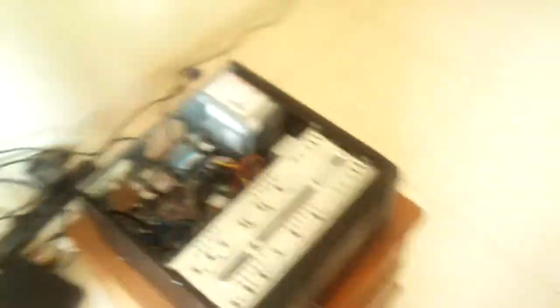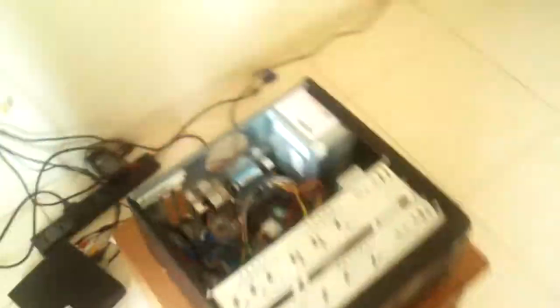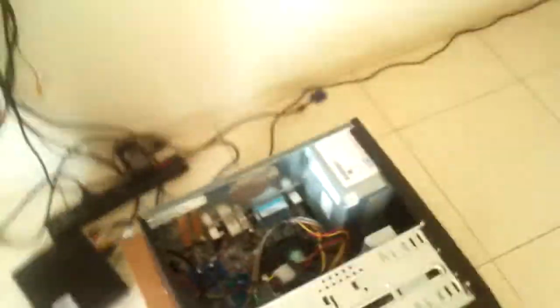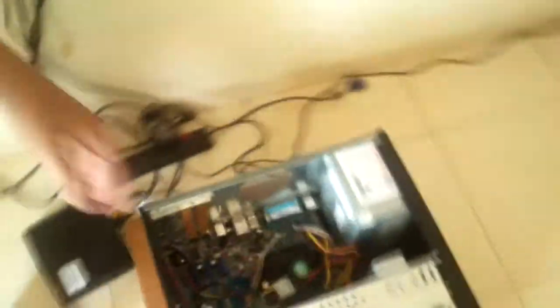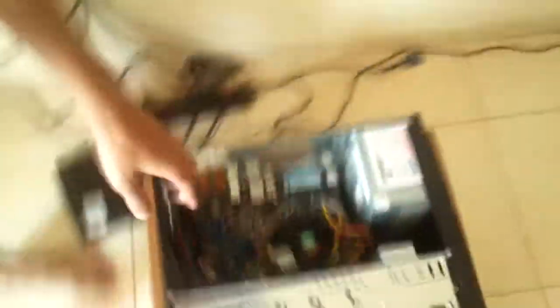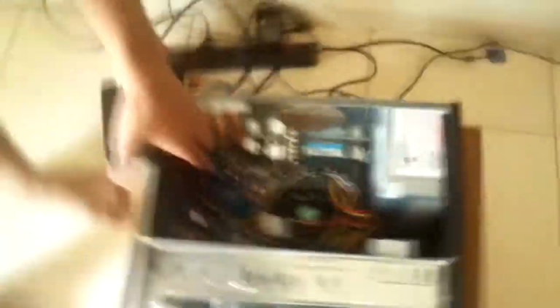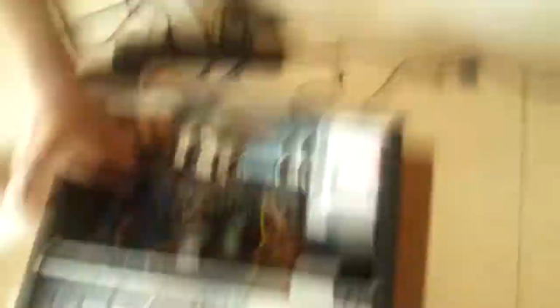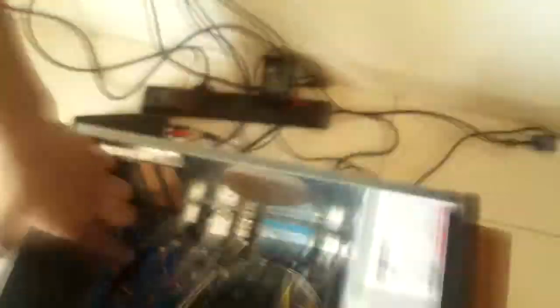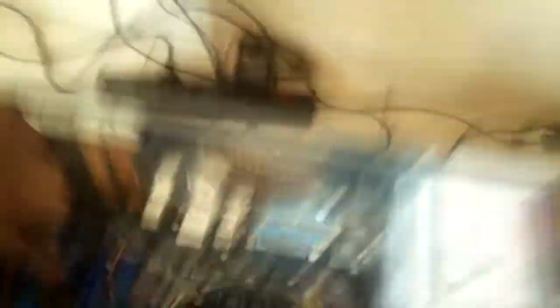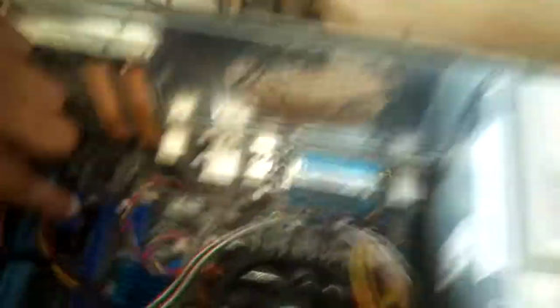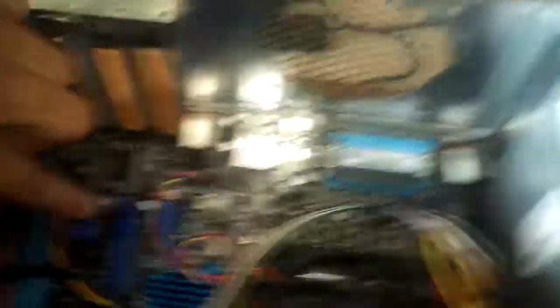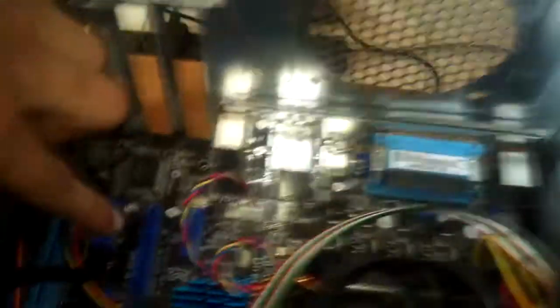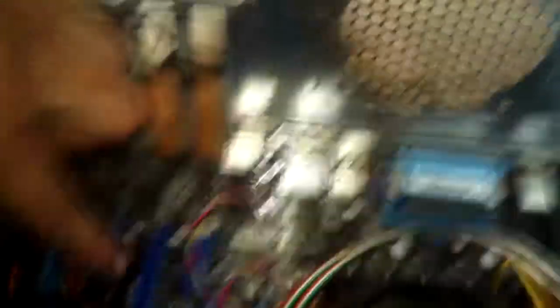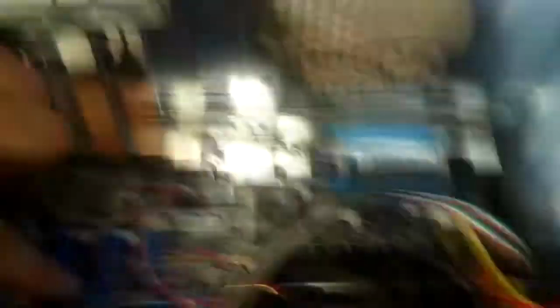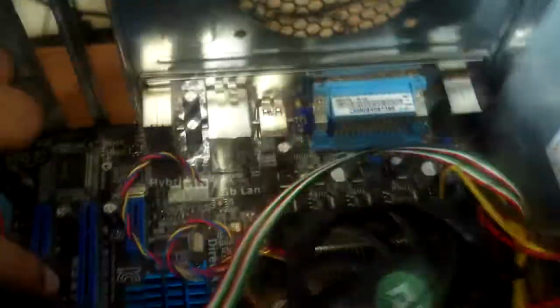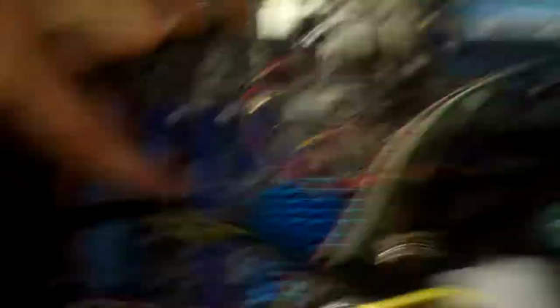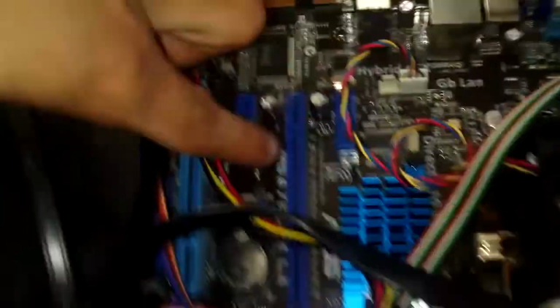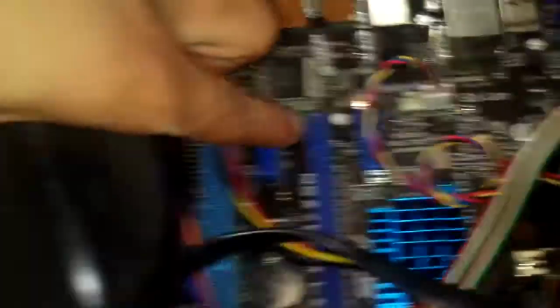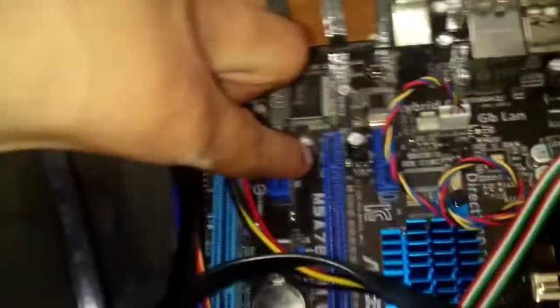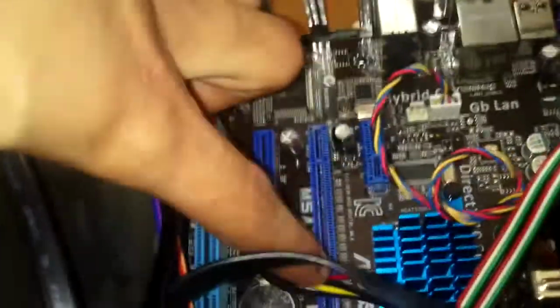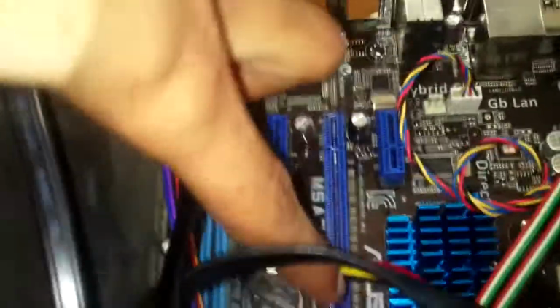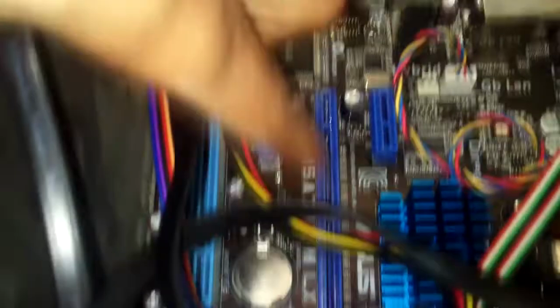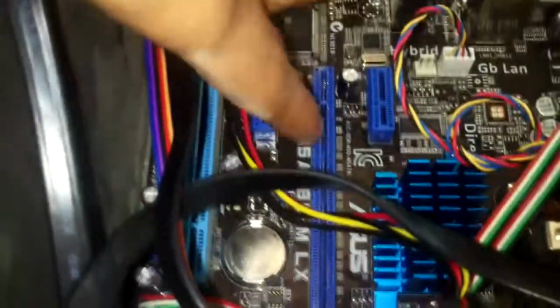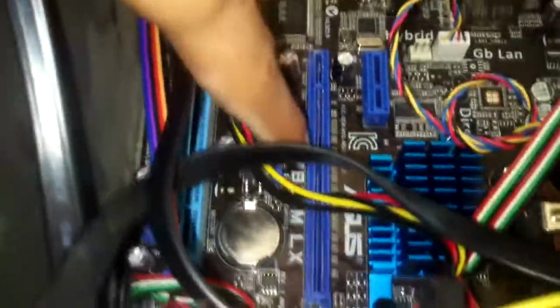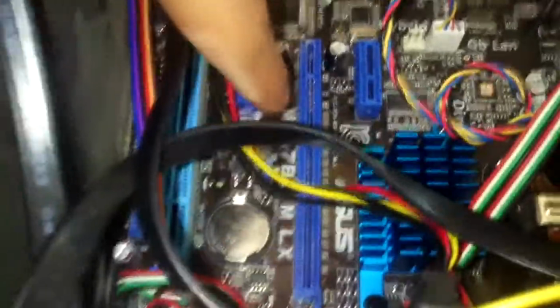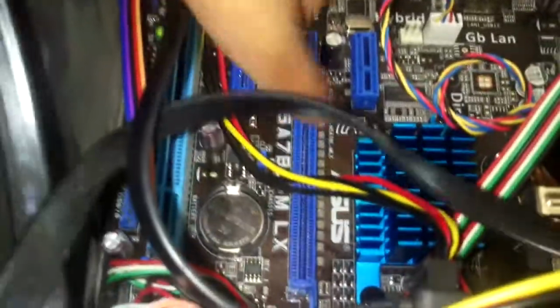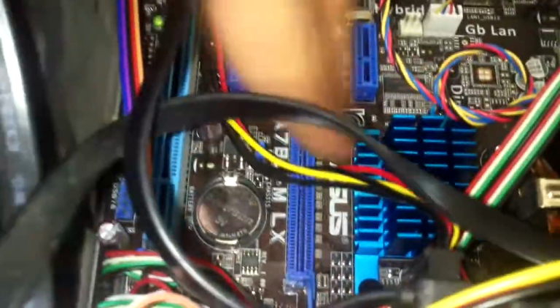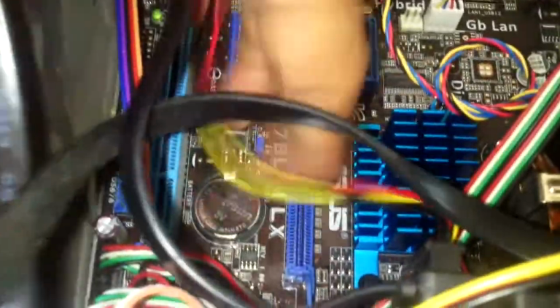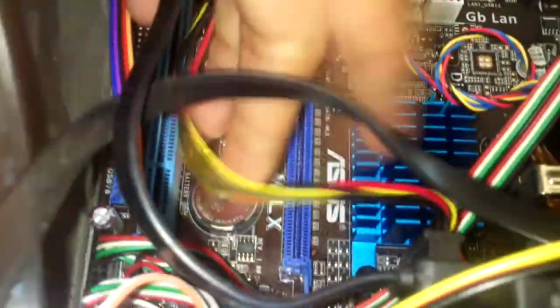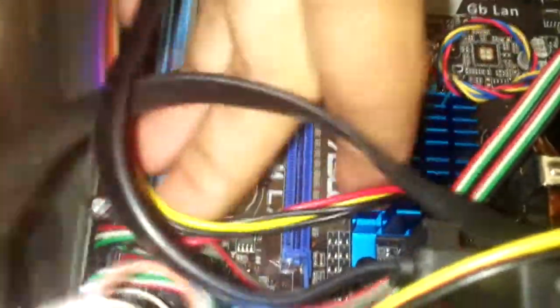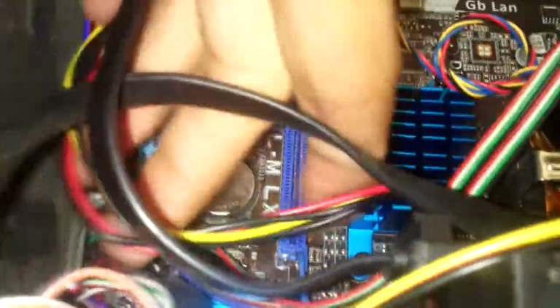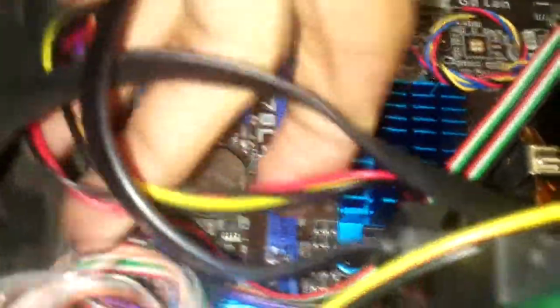You see here, there is a PCI Express x16 slot over here. Just remove all the wires.